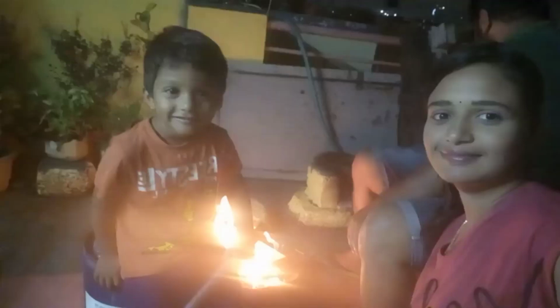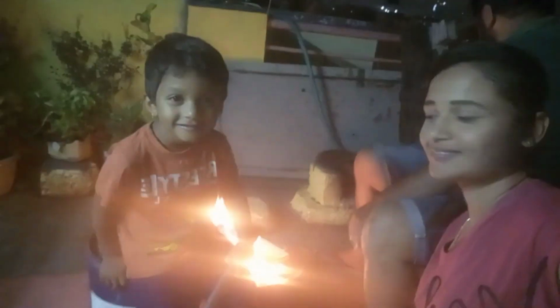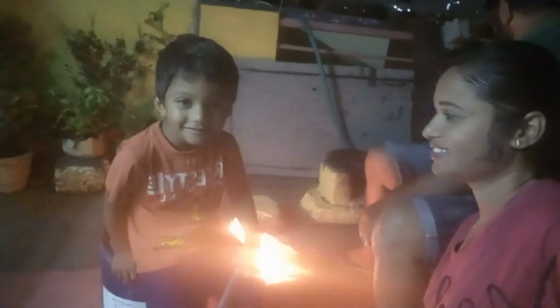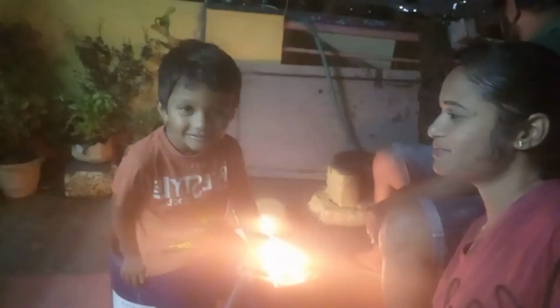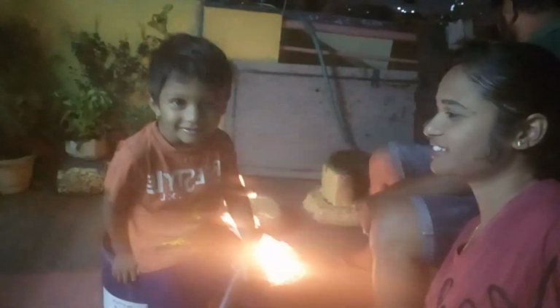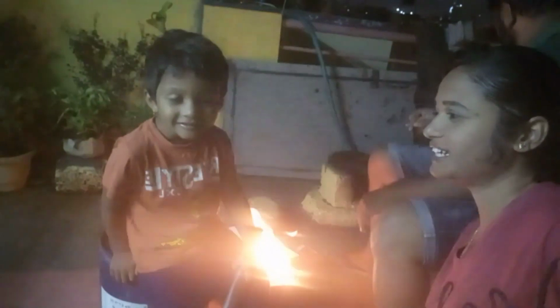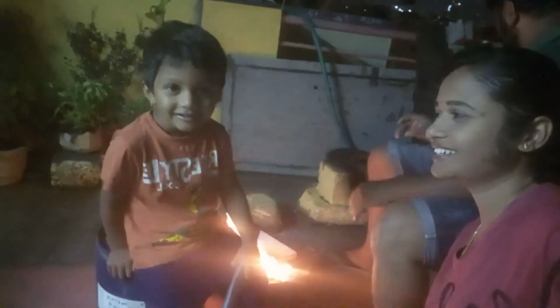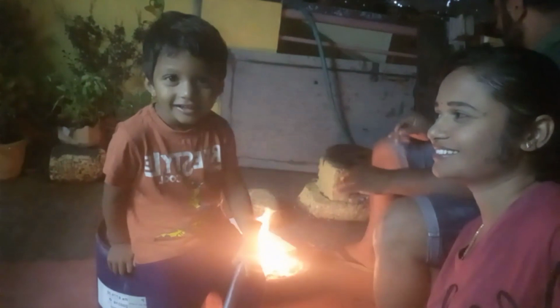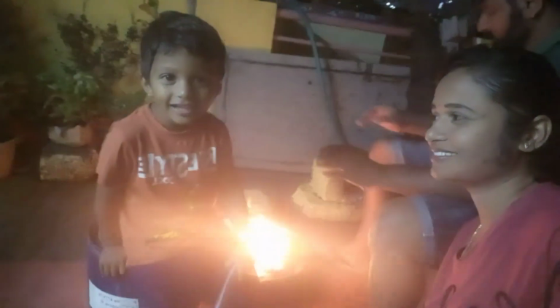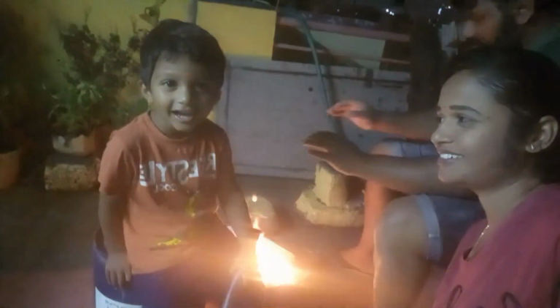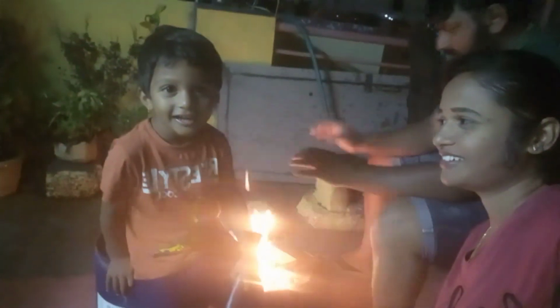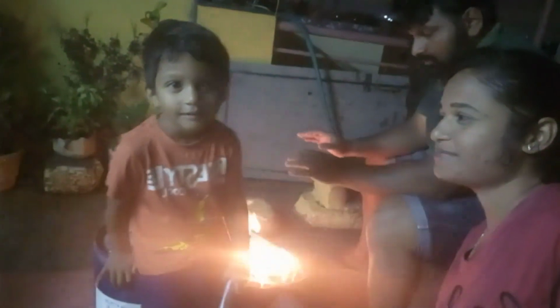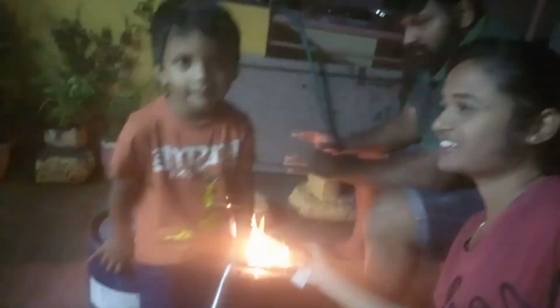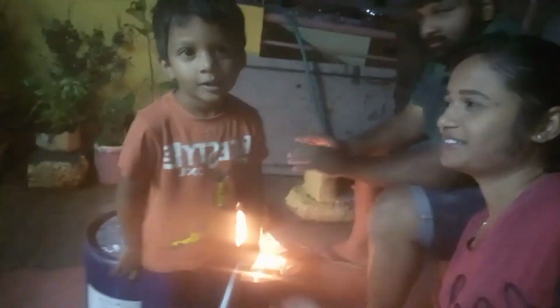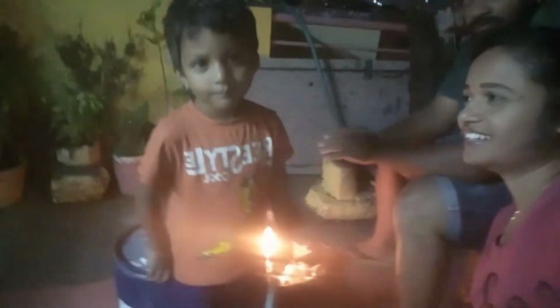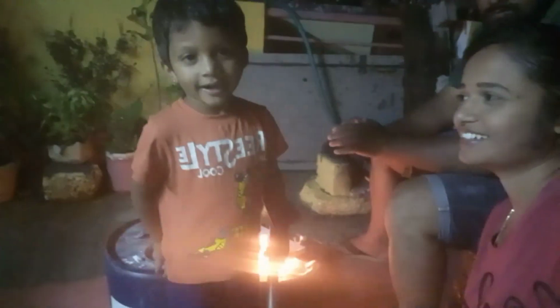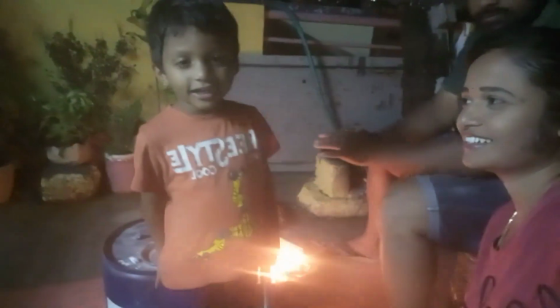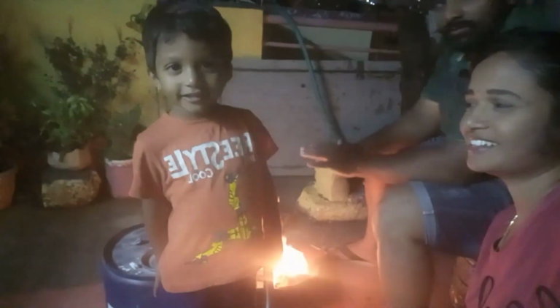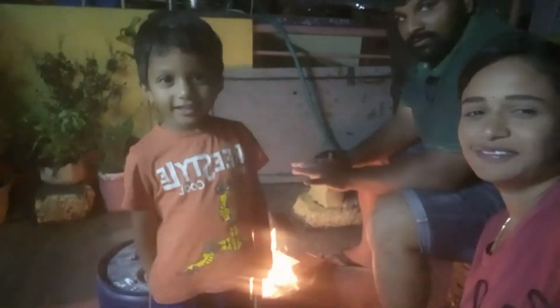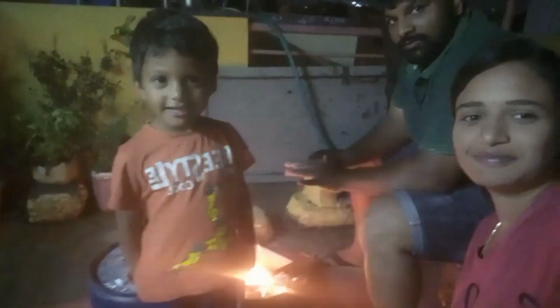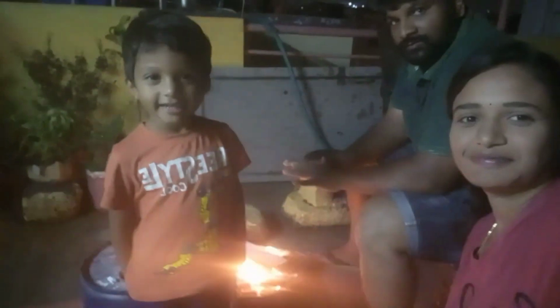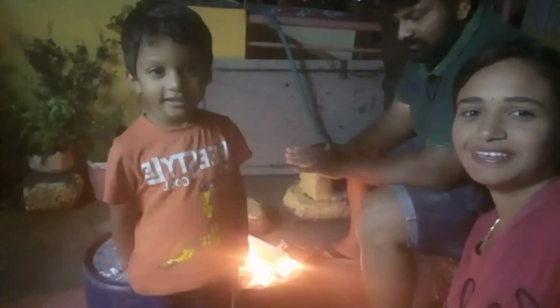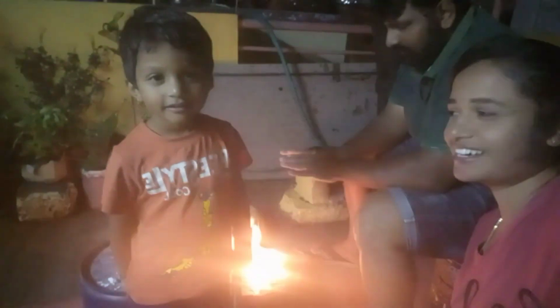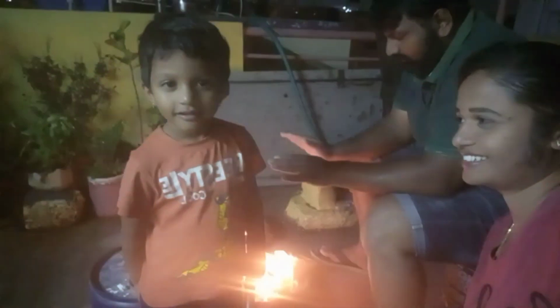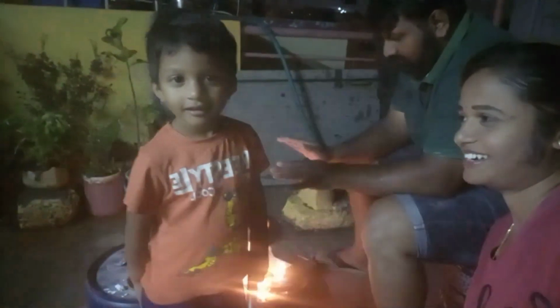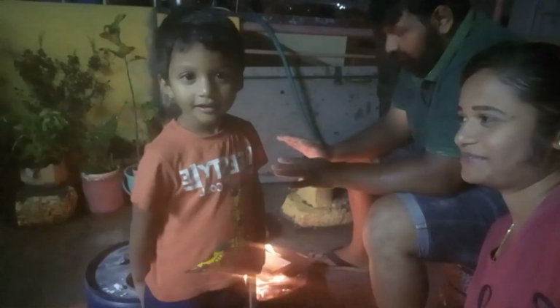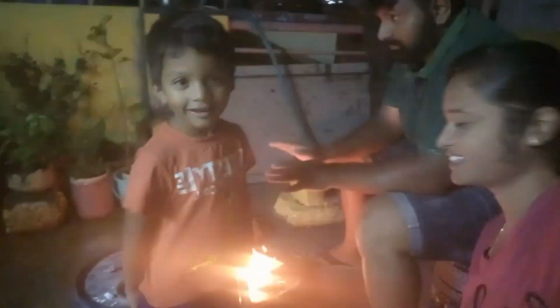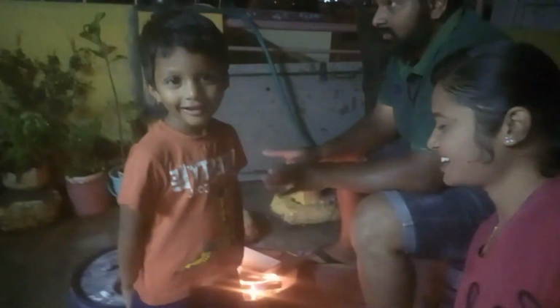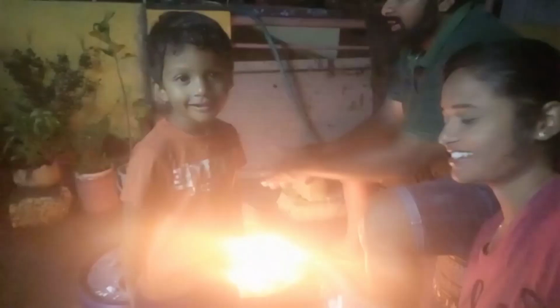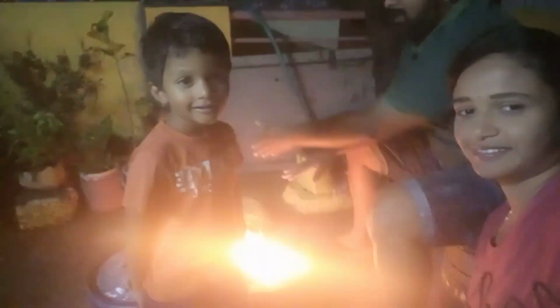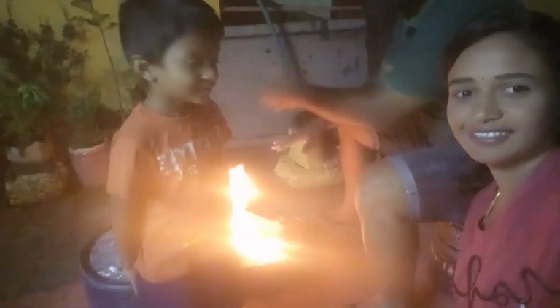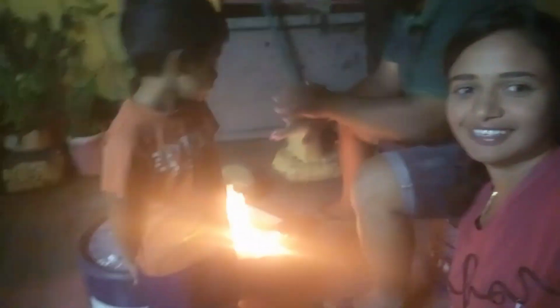Where did you find it? Yes! Where did you find it? I found it. You found it. Let's go.